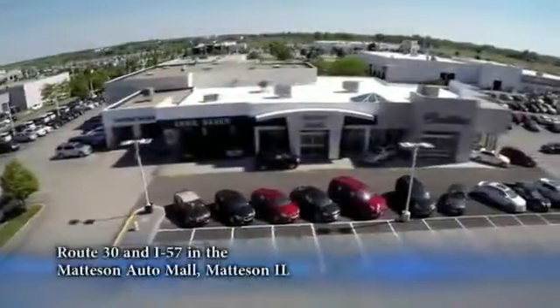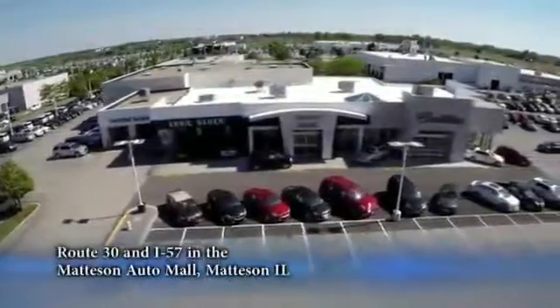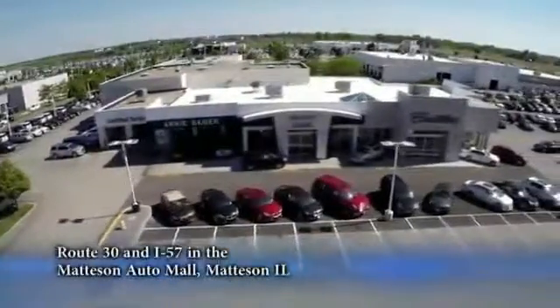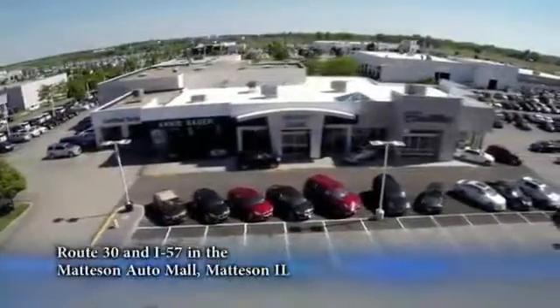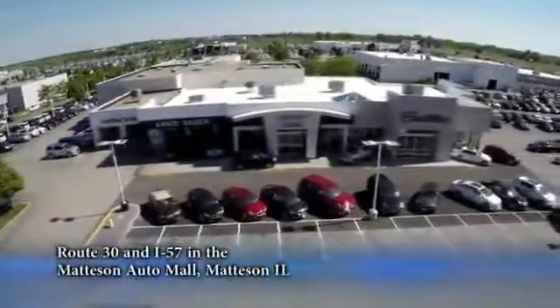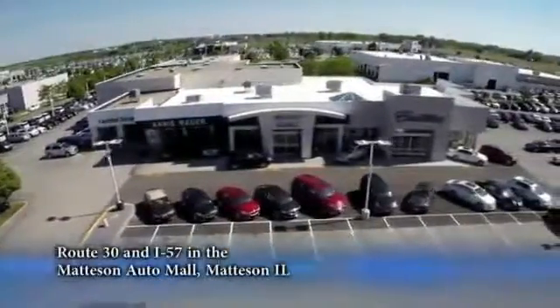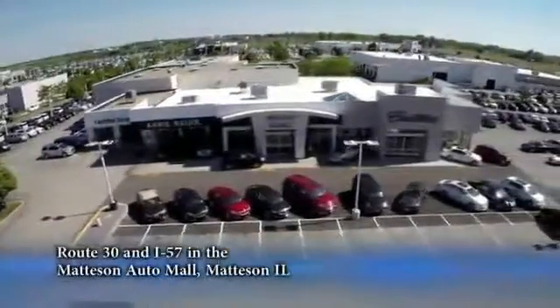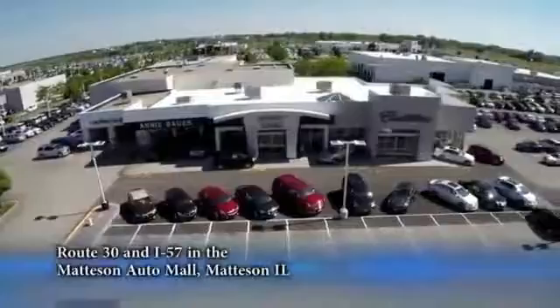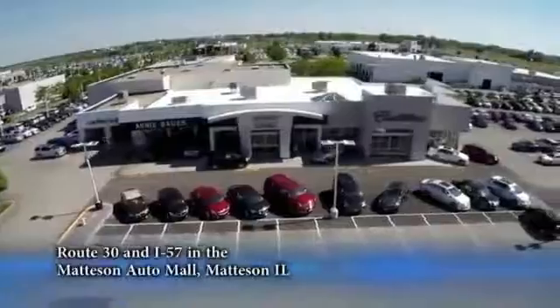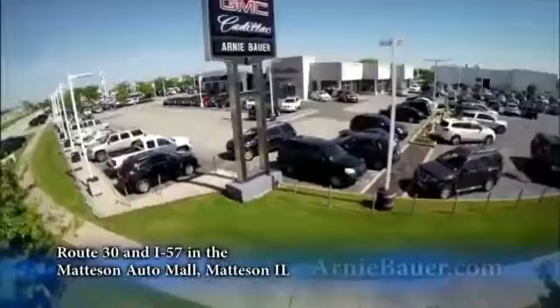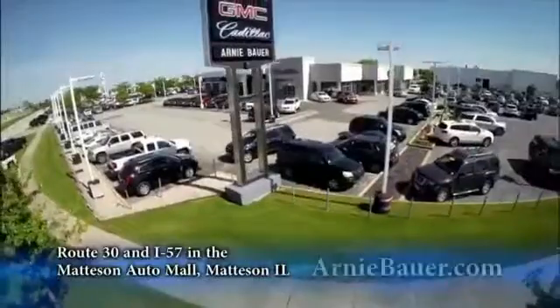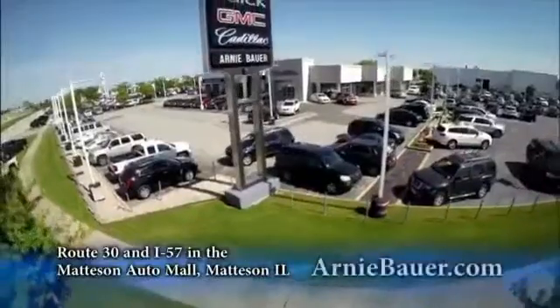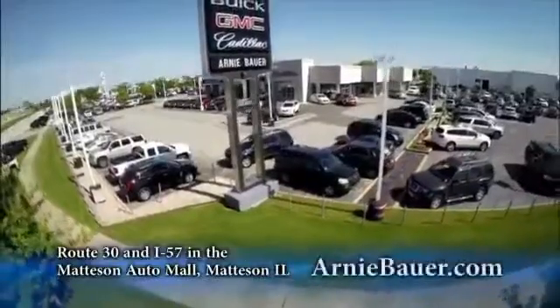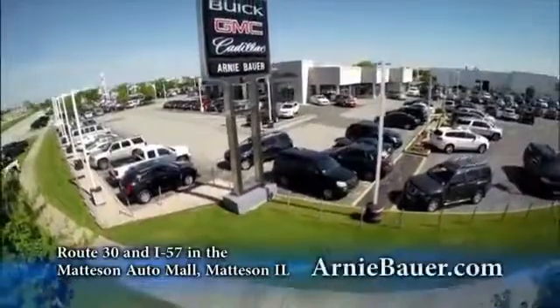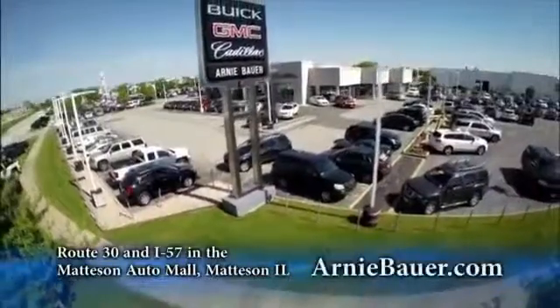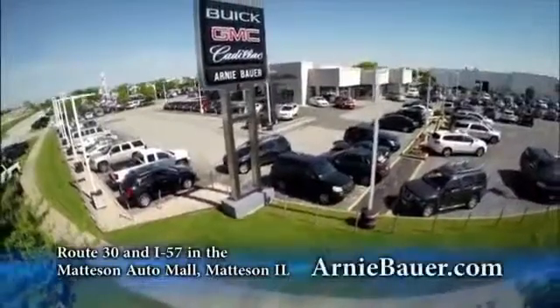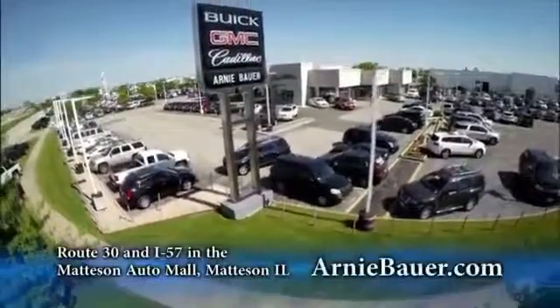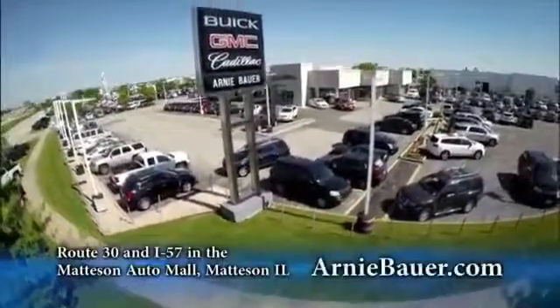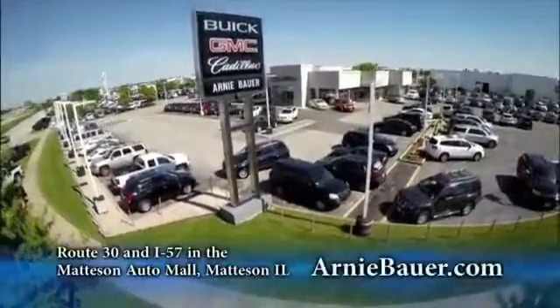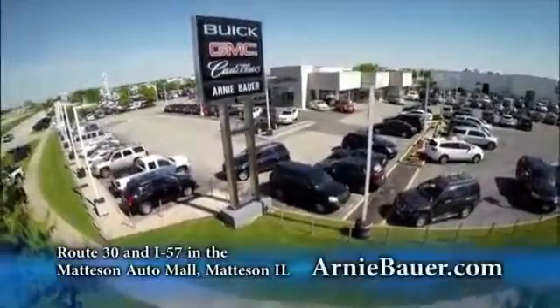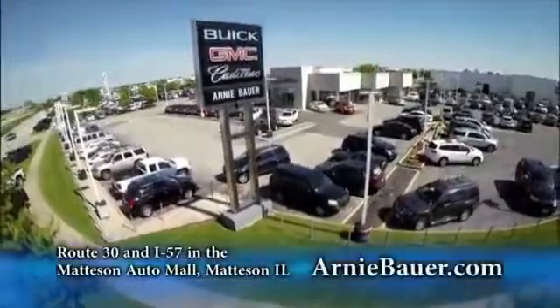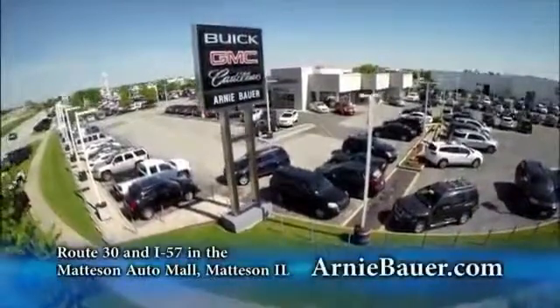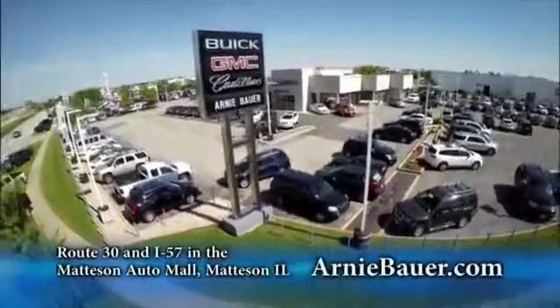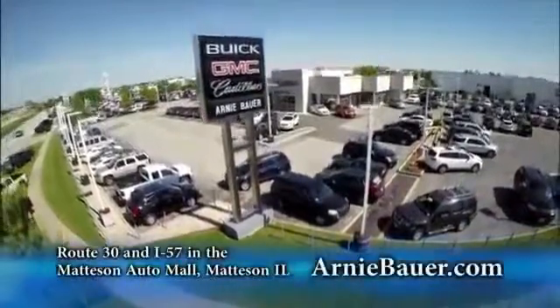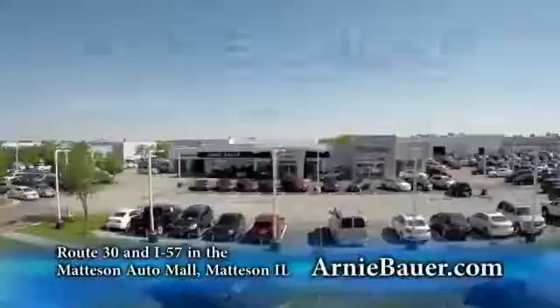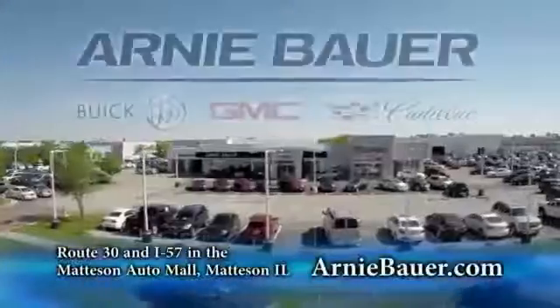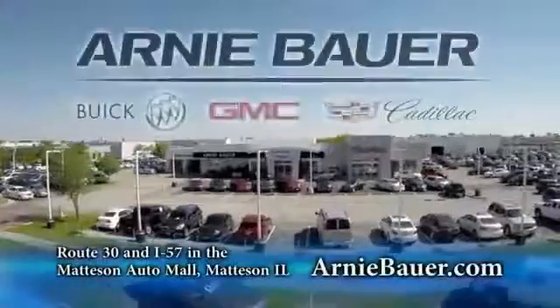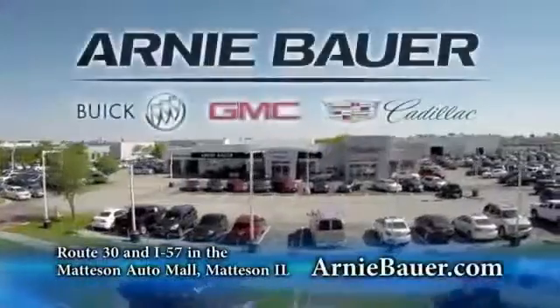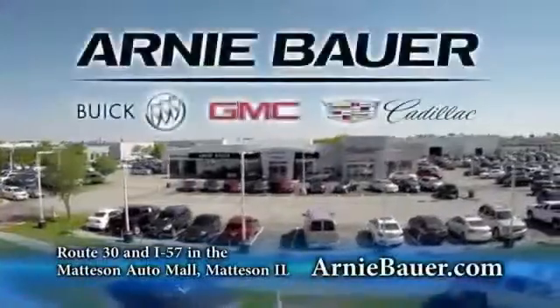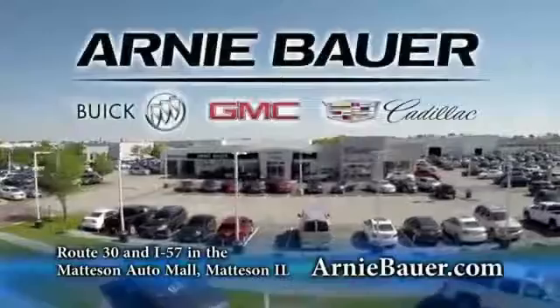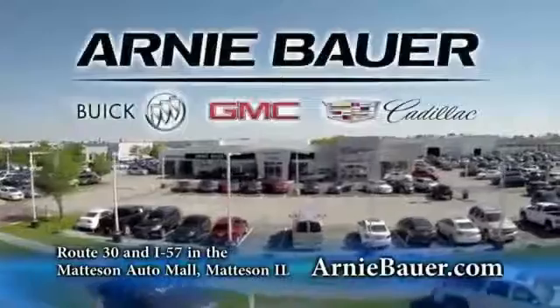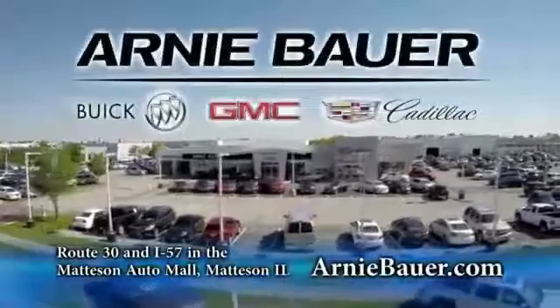The area's finest new and used cars, brought to you by Arnie Bauer Buick GMC Cadillac in the Mattson Auto Mall and ArnieBauer.com.